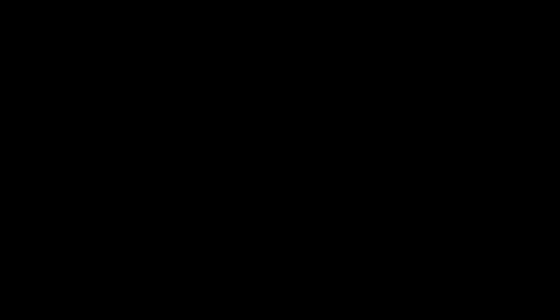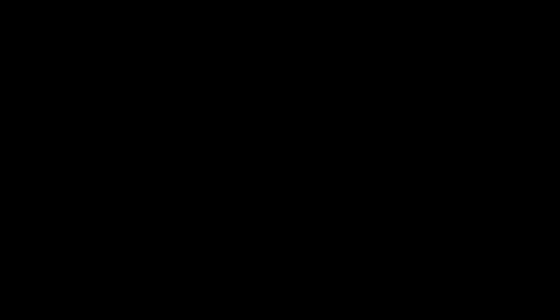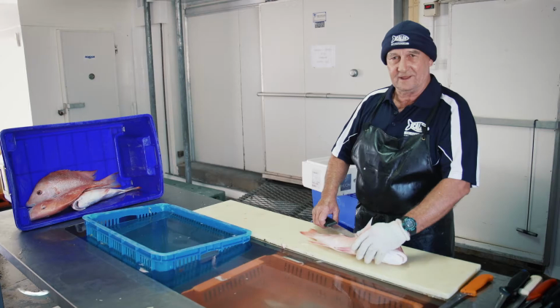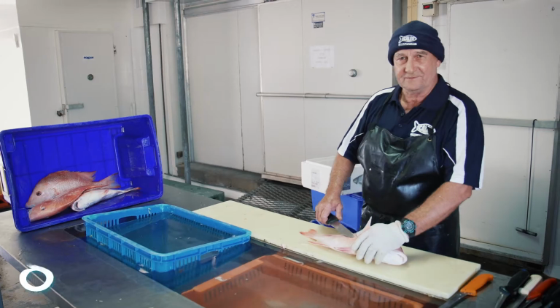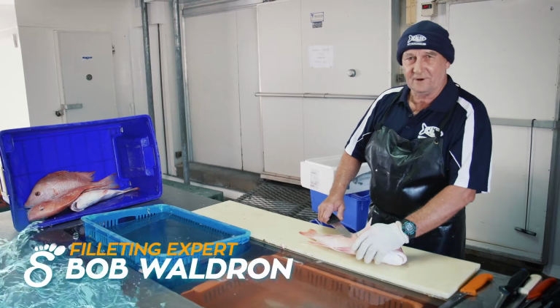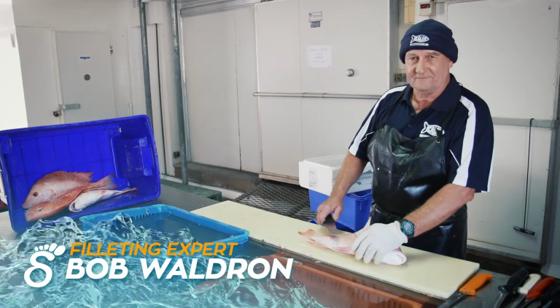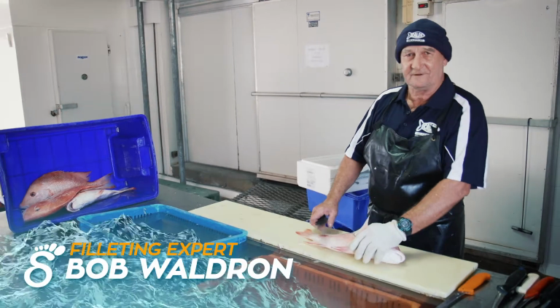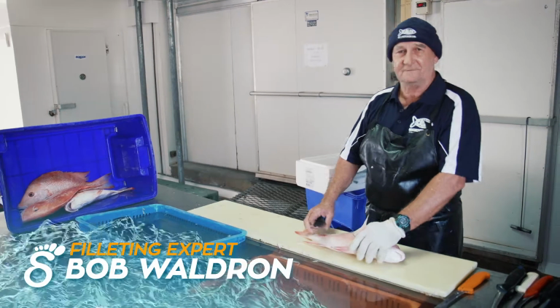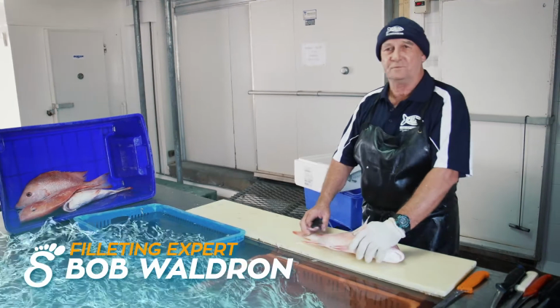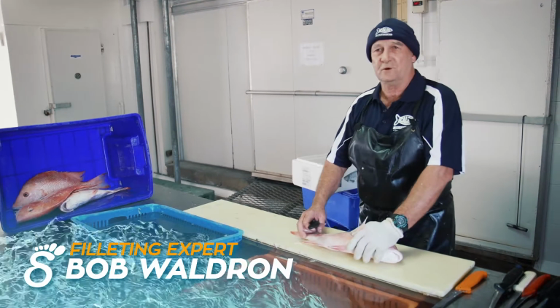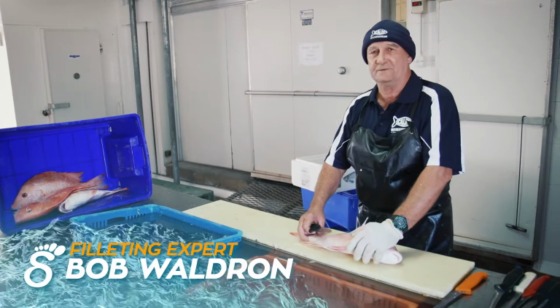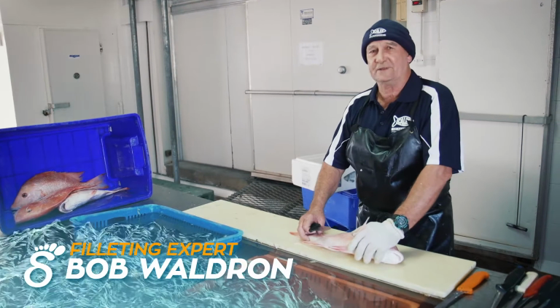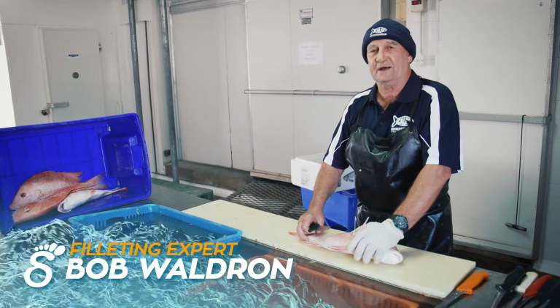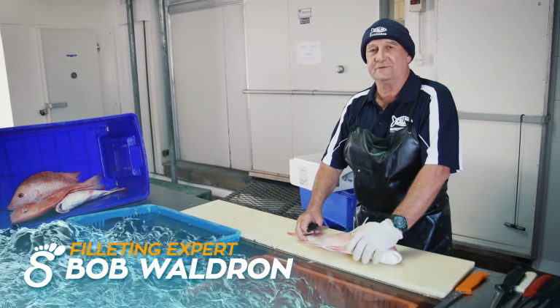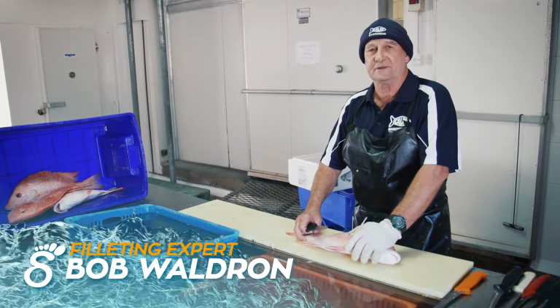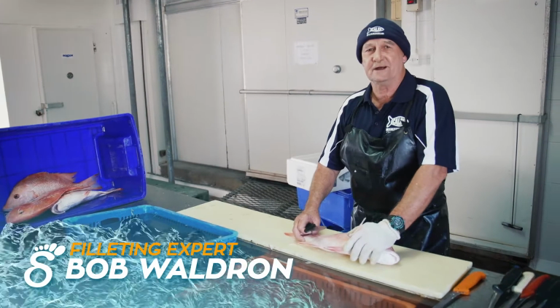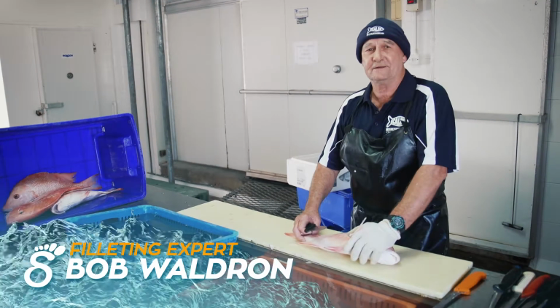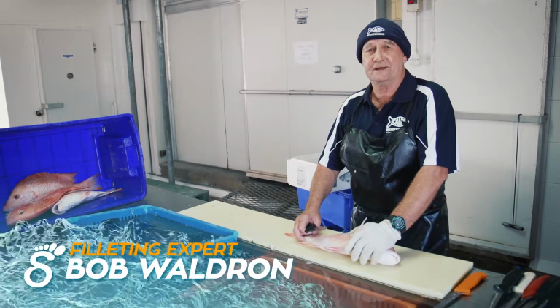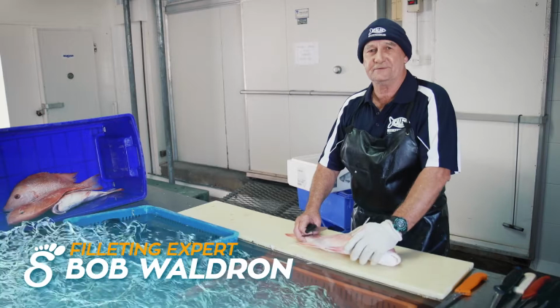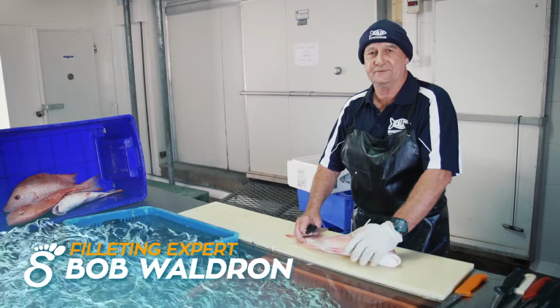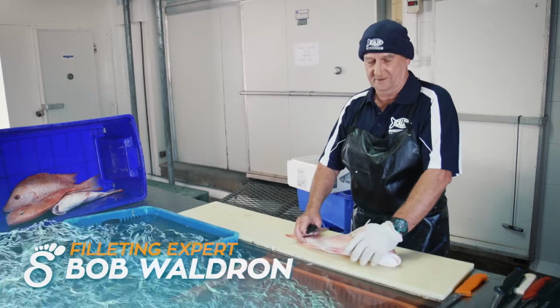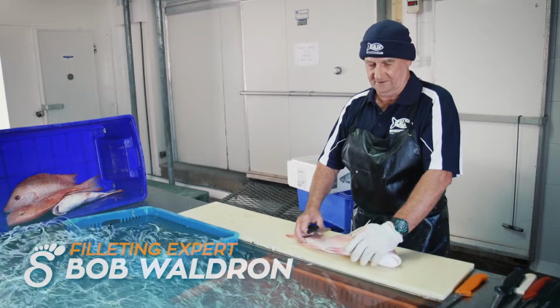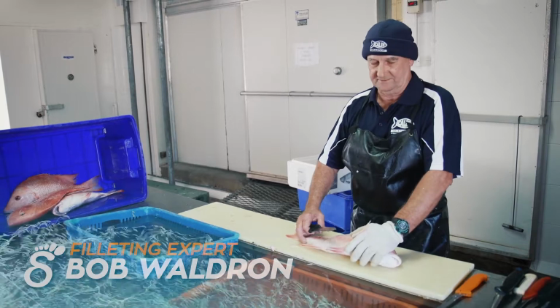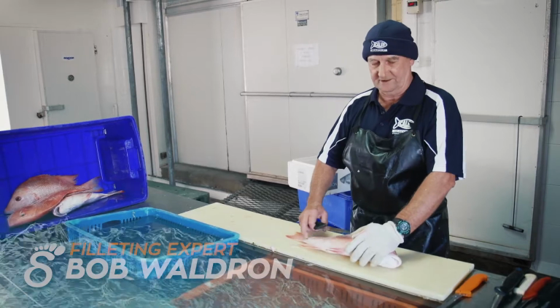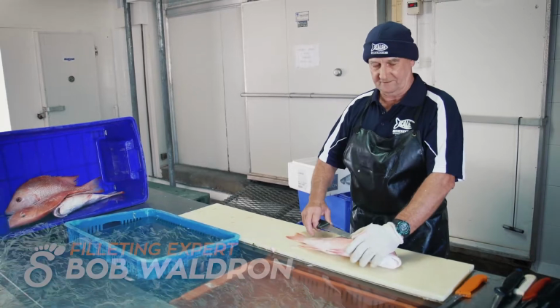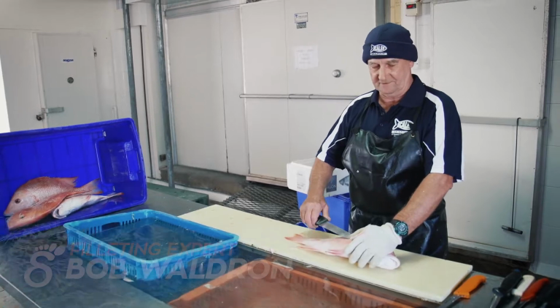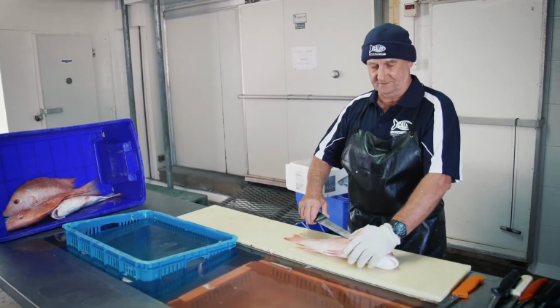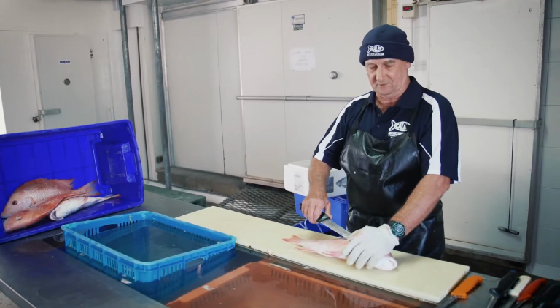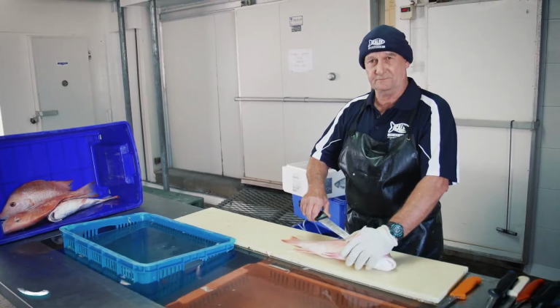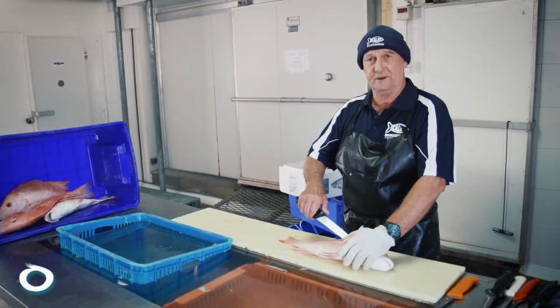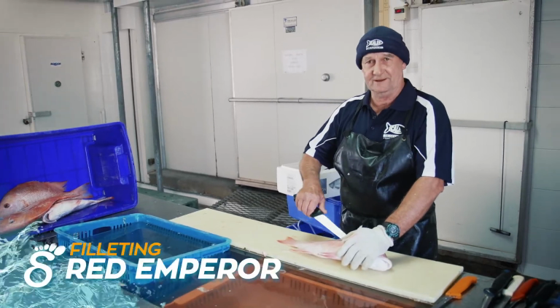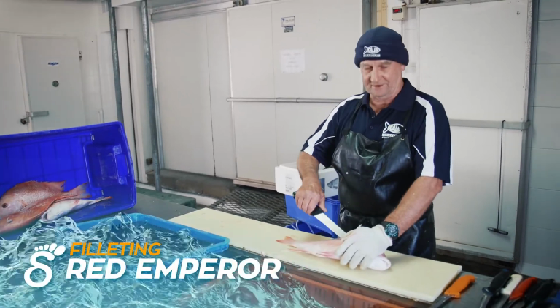My name's Bob and I work for Scales on the Gold Coast, and this is how I fillet my Red Emperor.